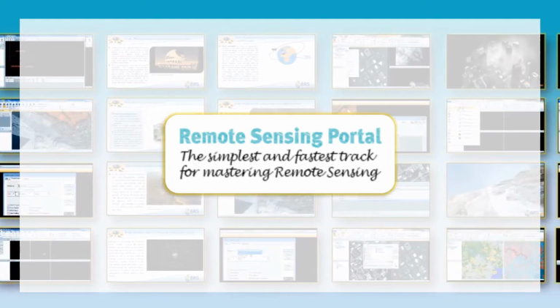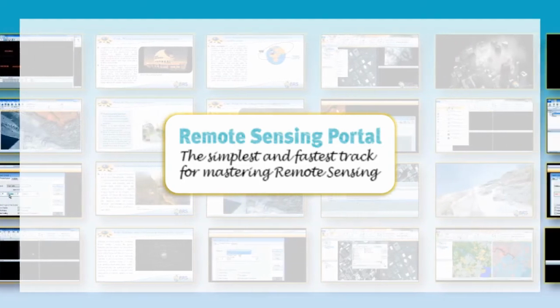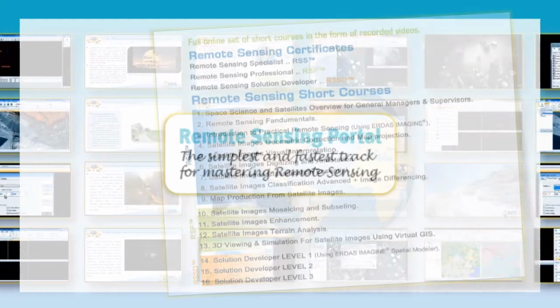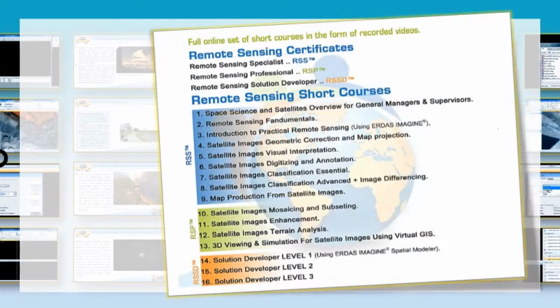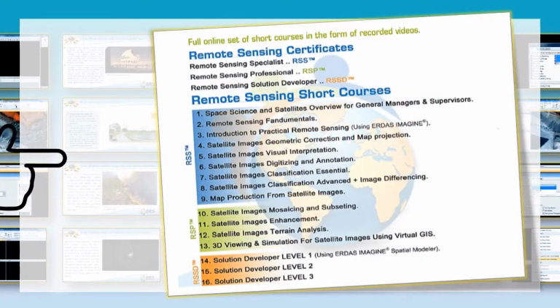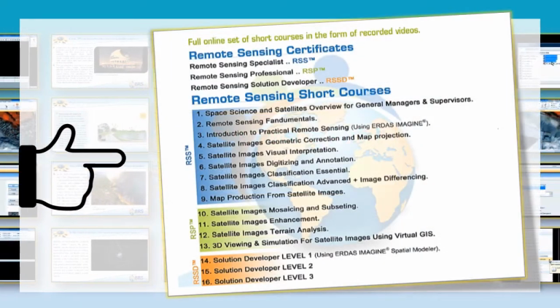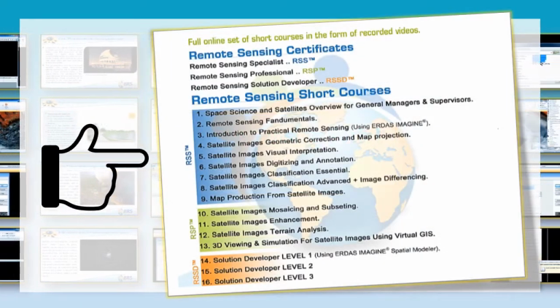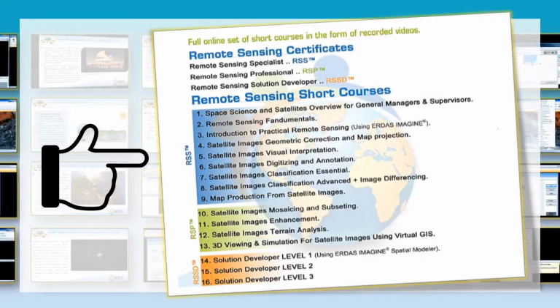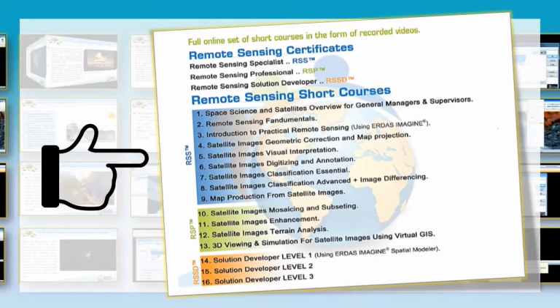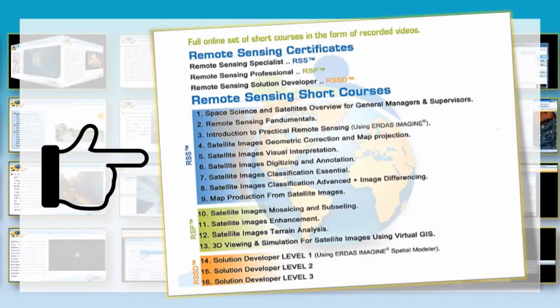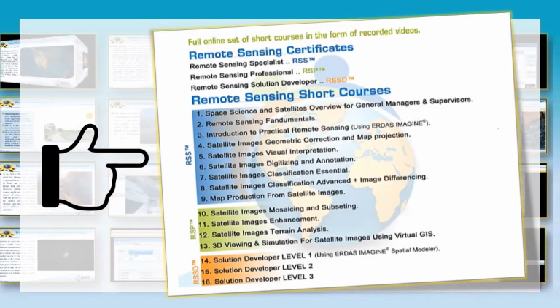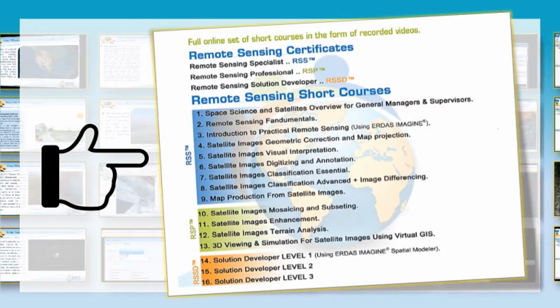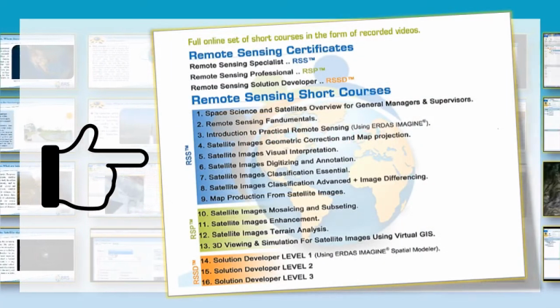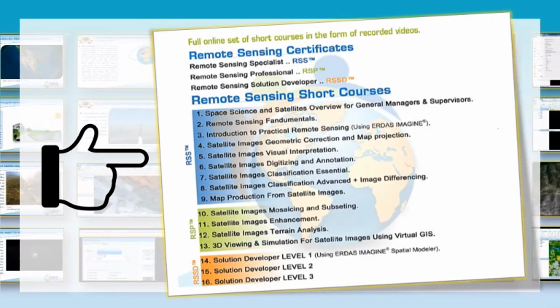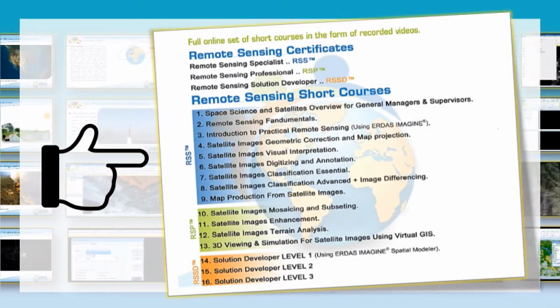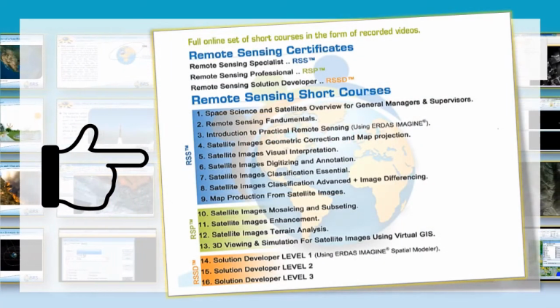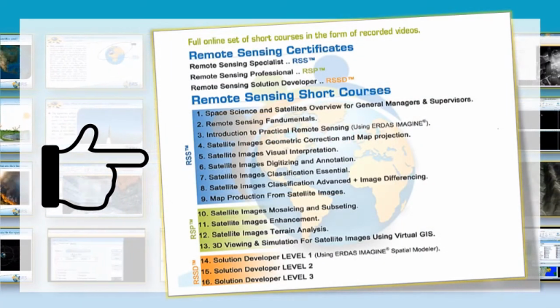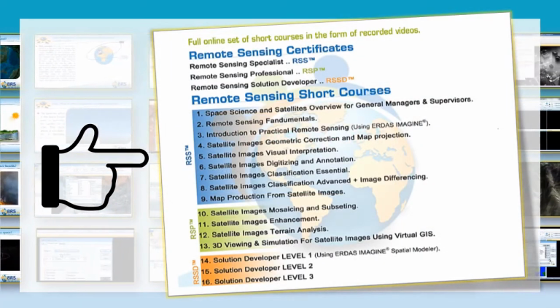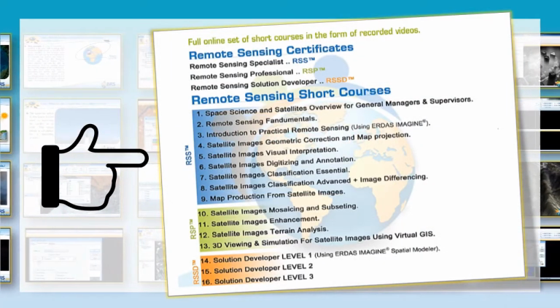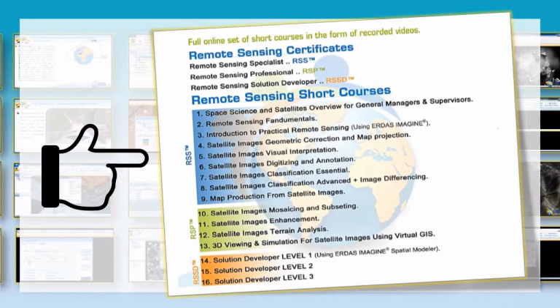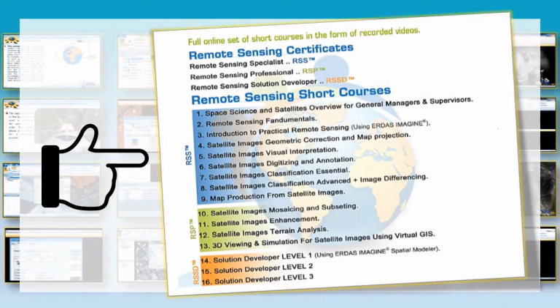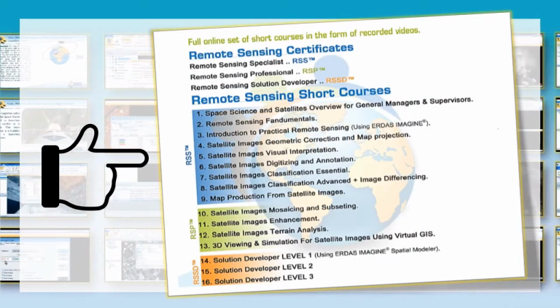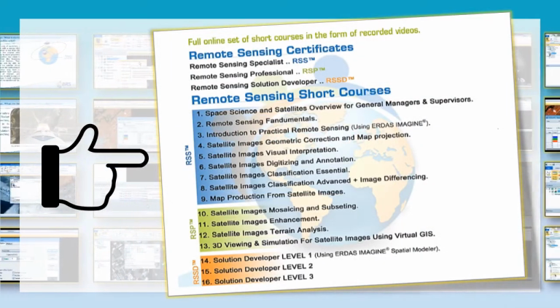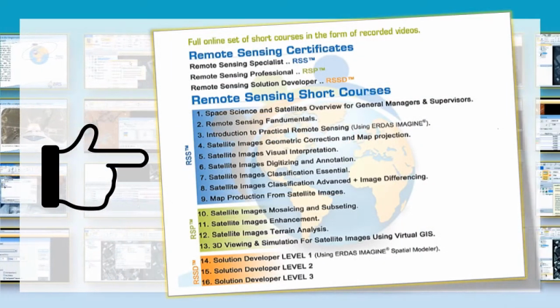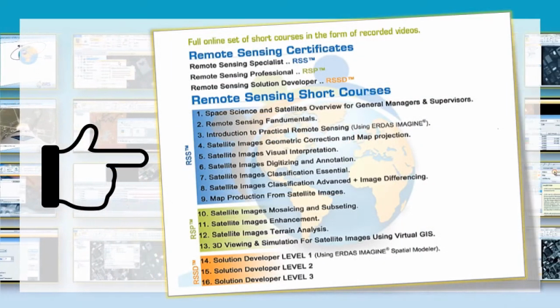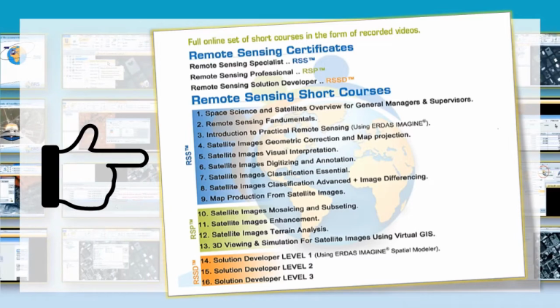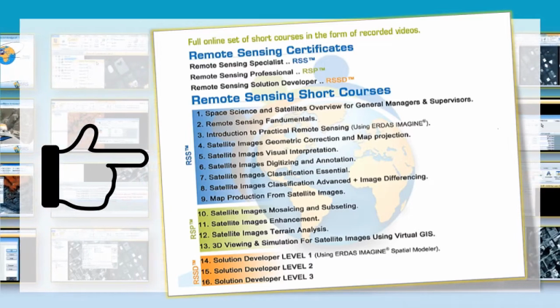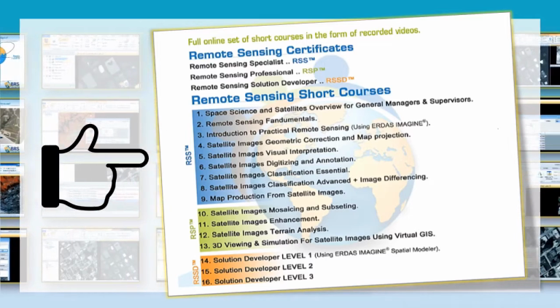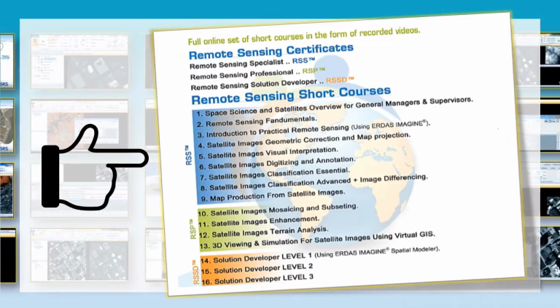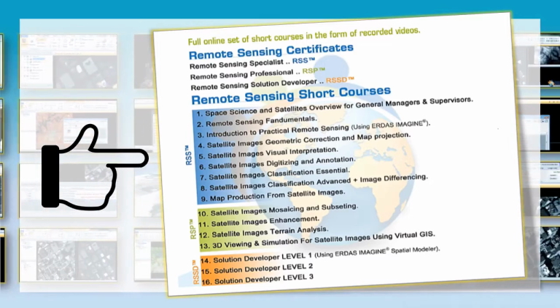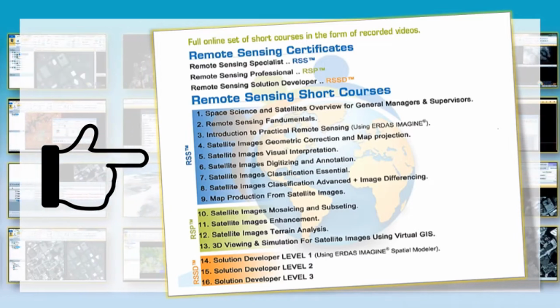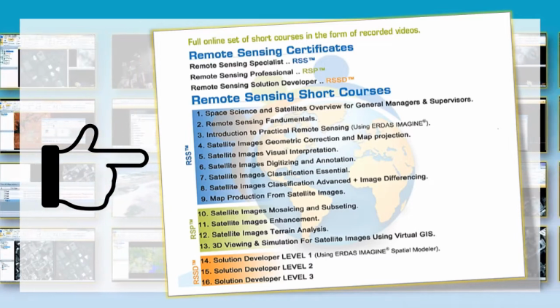This is the last of our 16 short courses. You can pause the video and read them in detail.